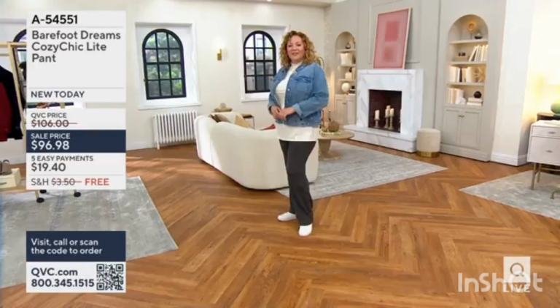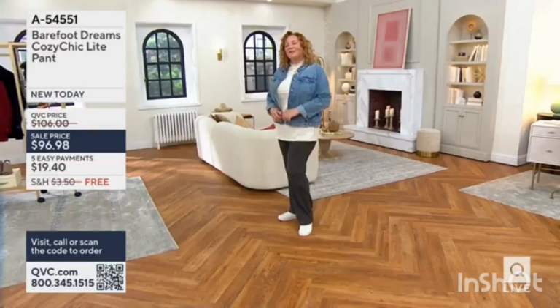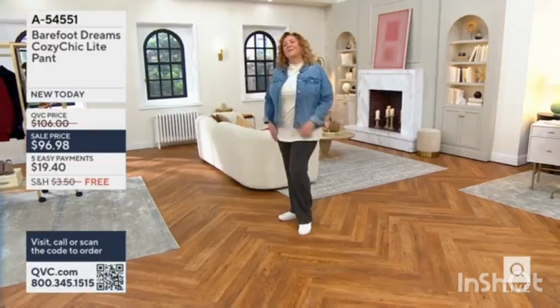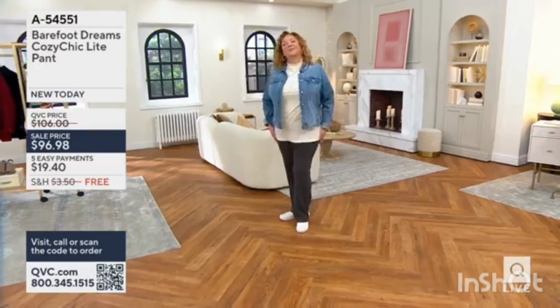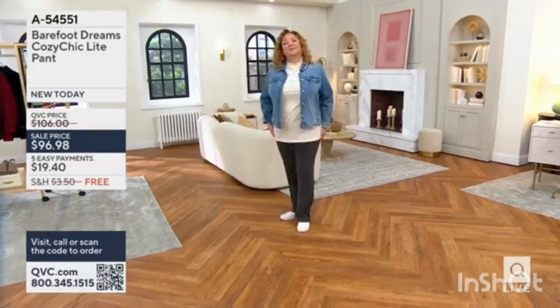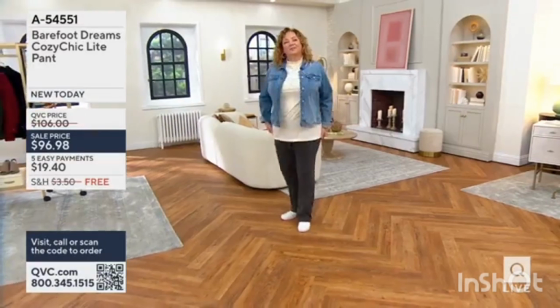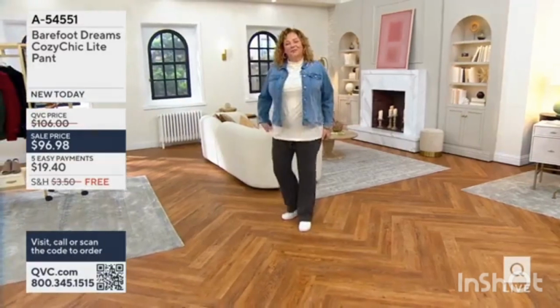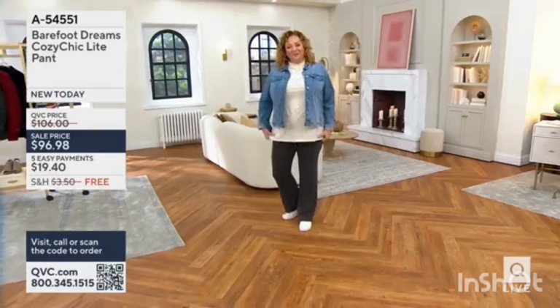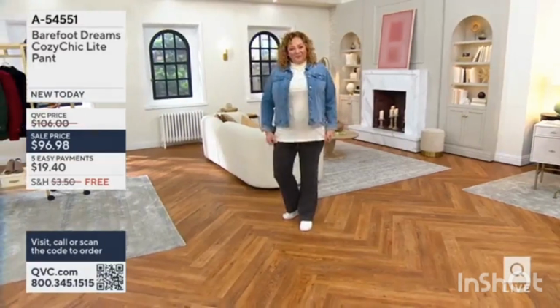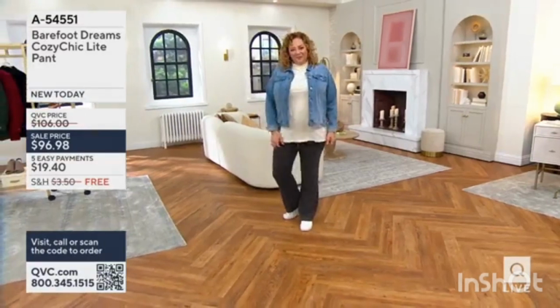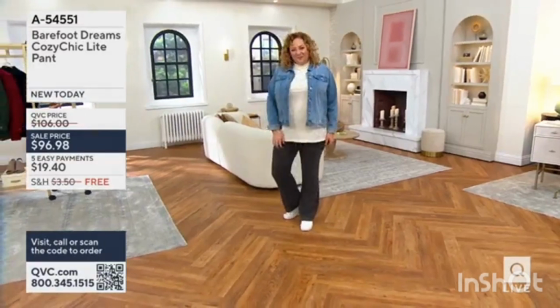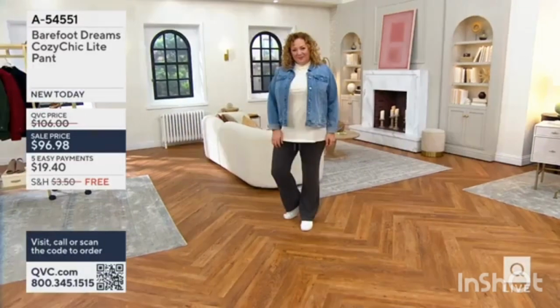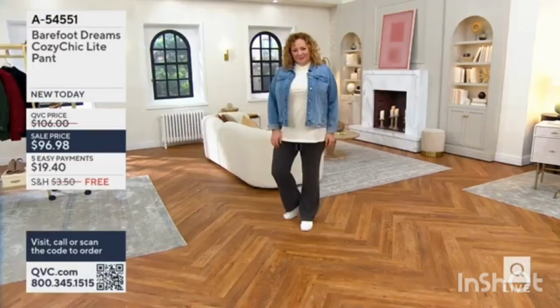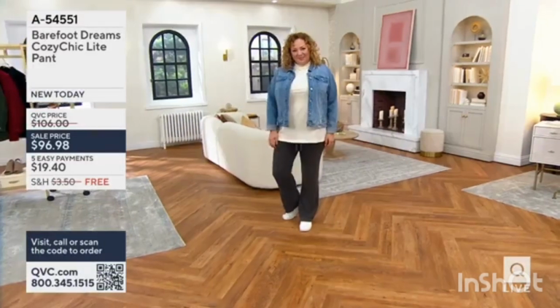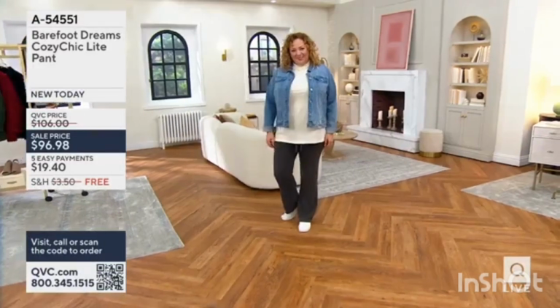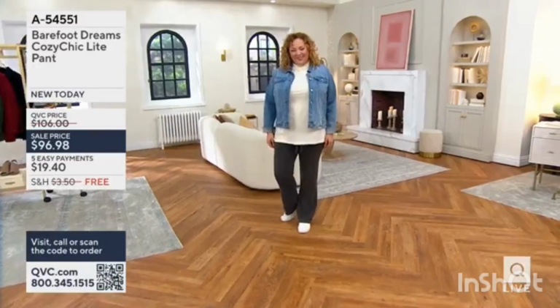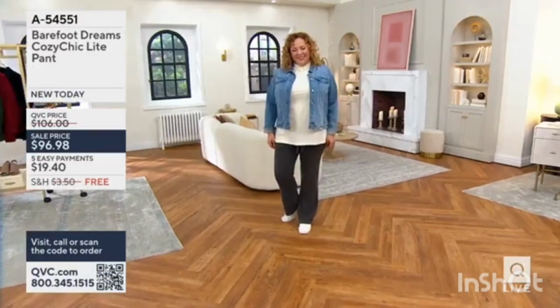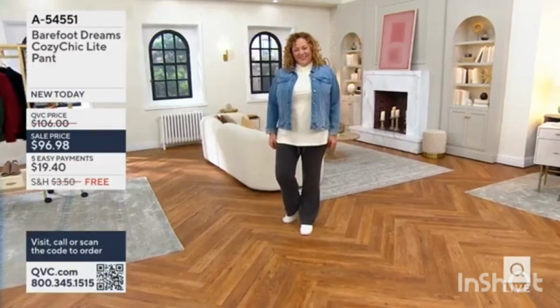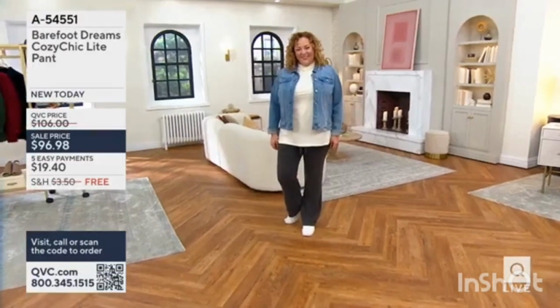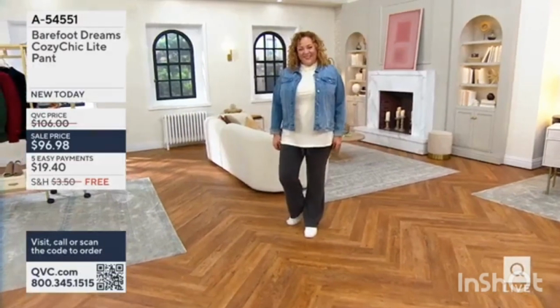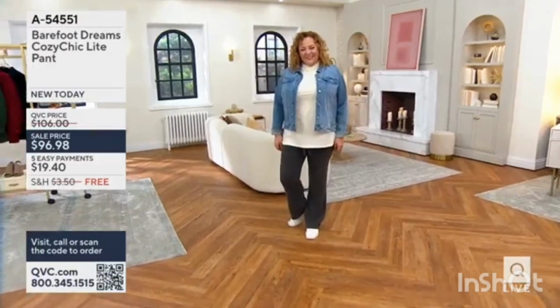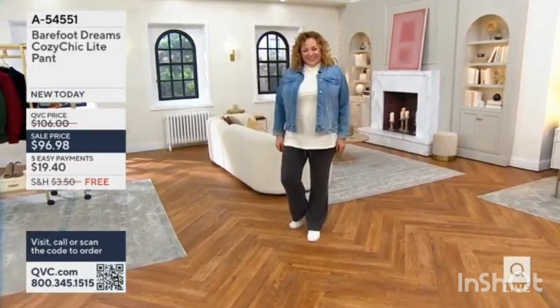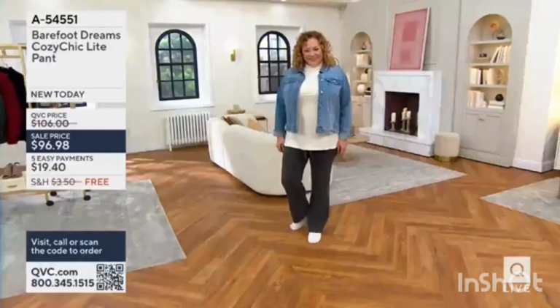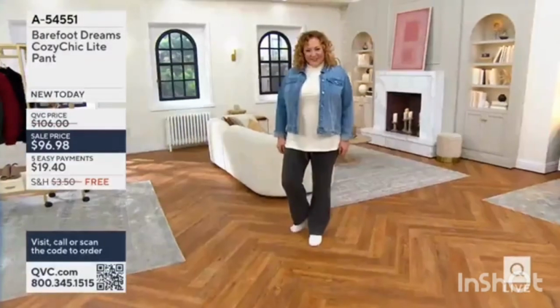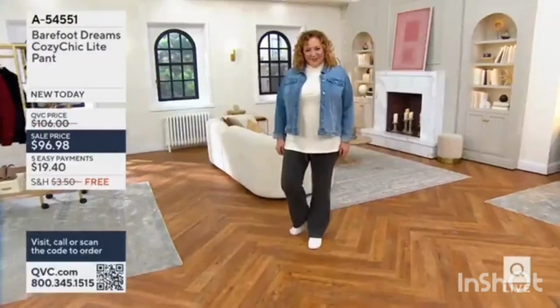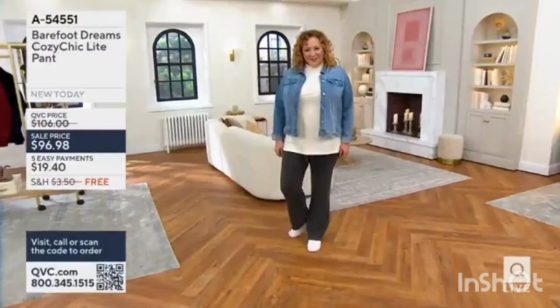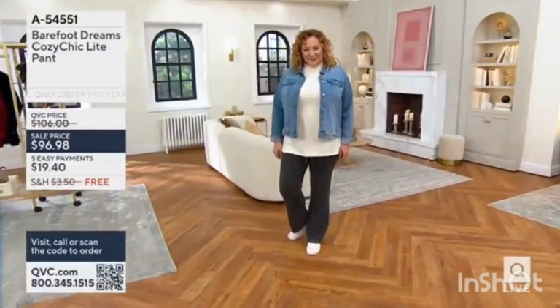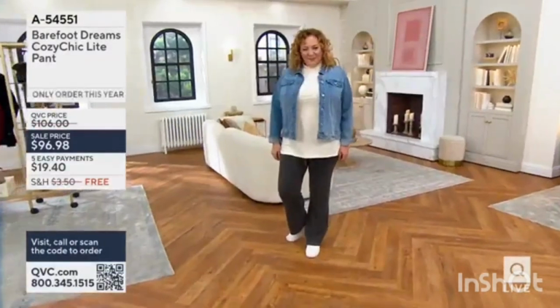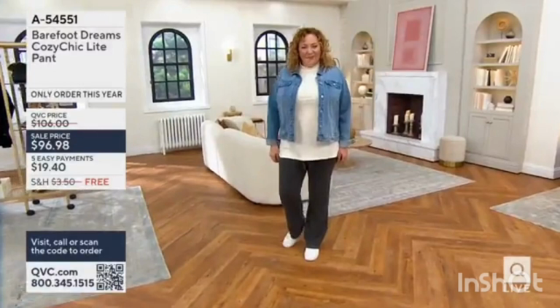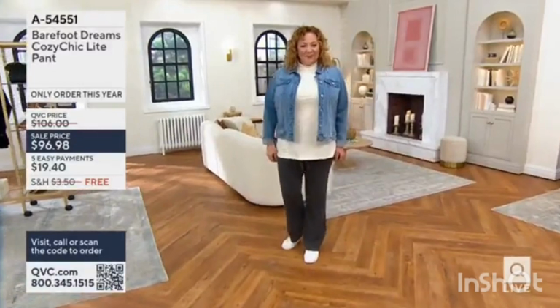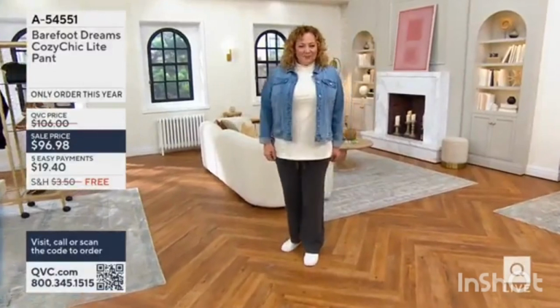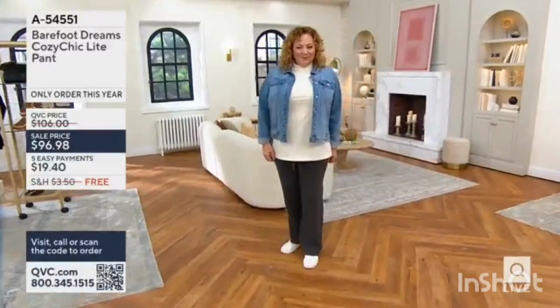Monday morning AM Style. And we've got hundreds and hundreds of sale prices that you'll see throughout the day.